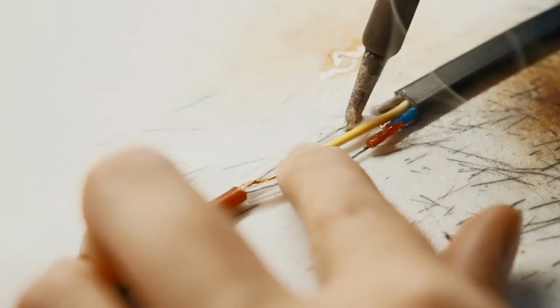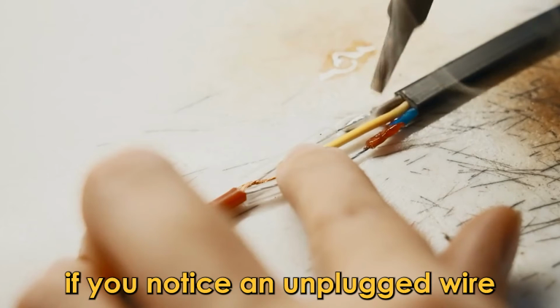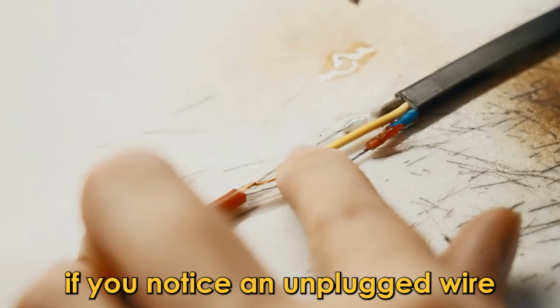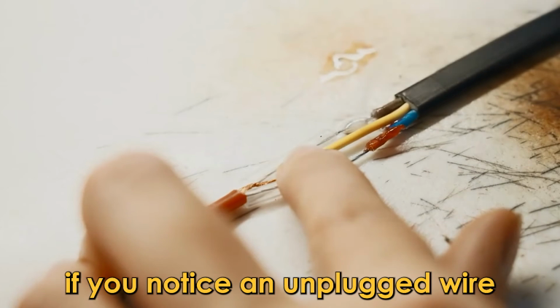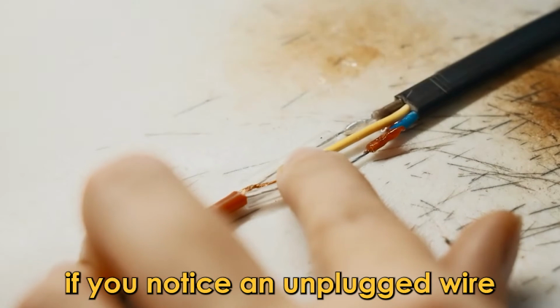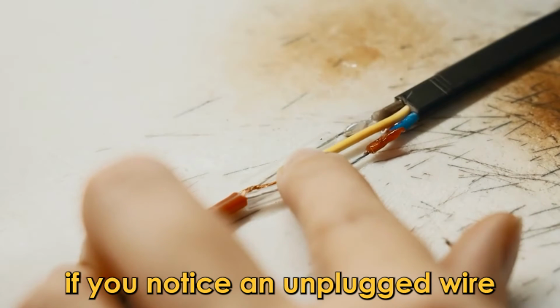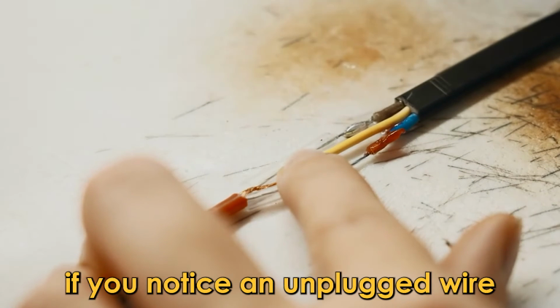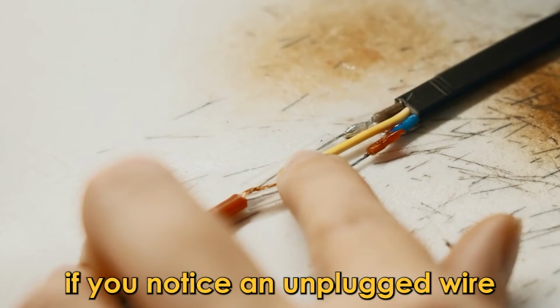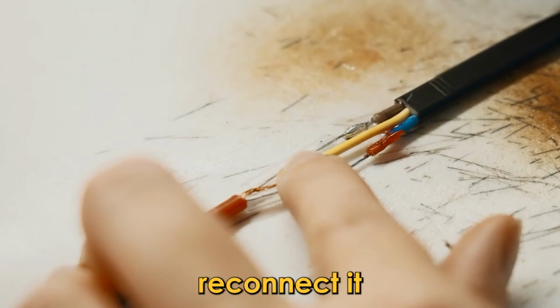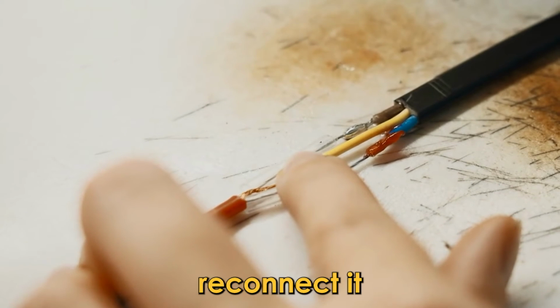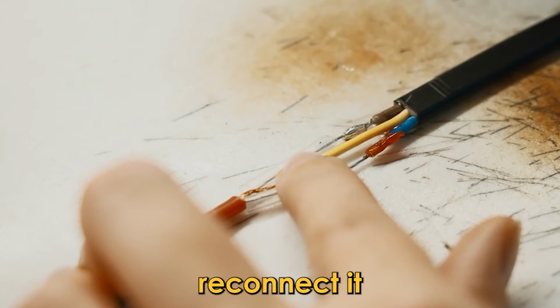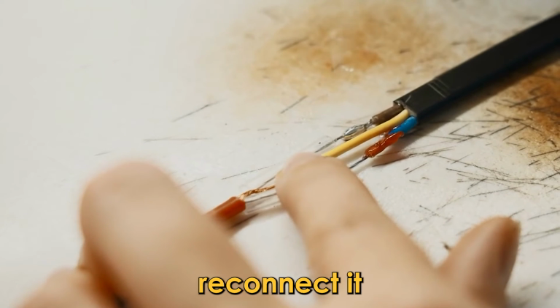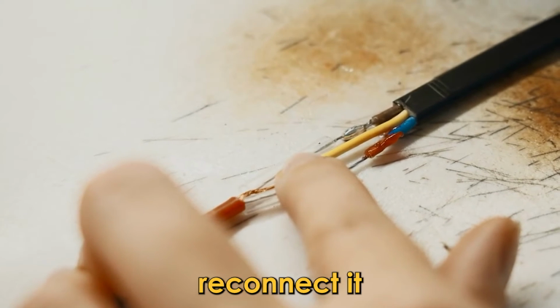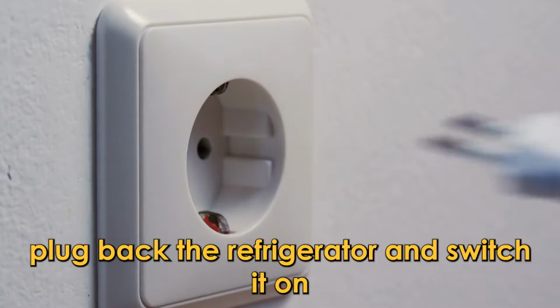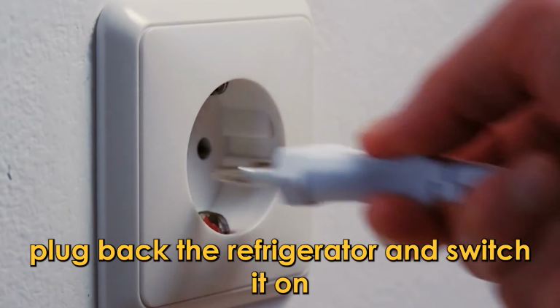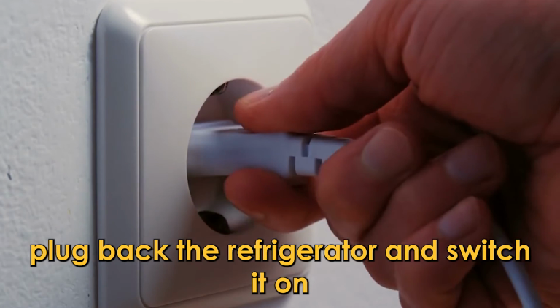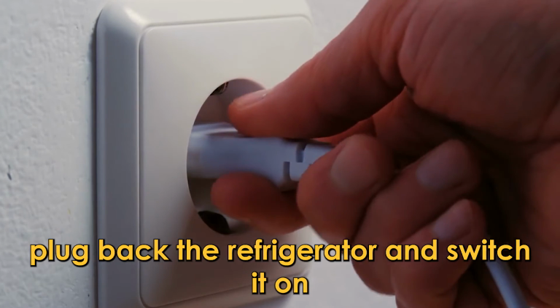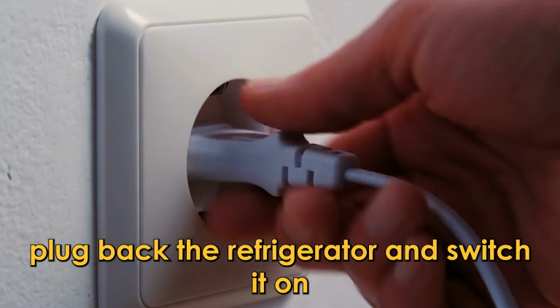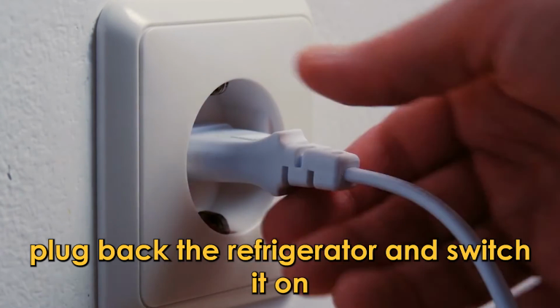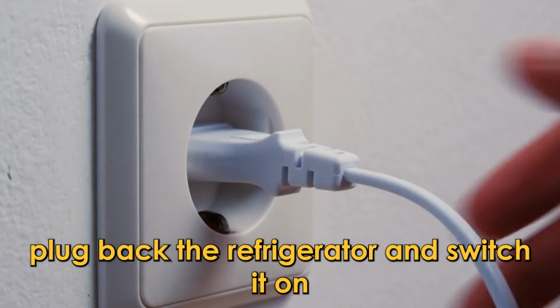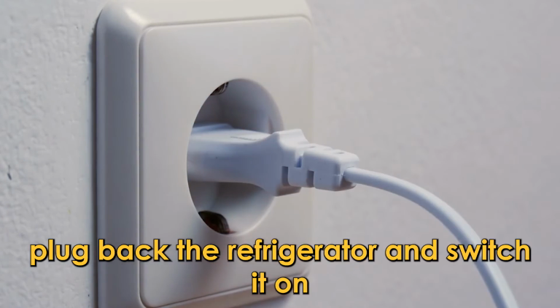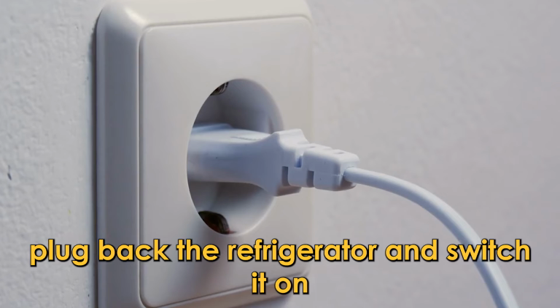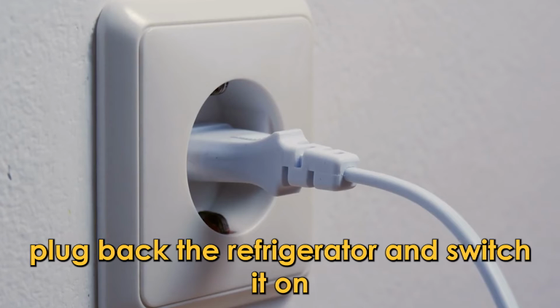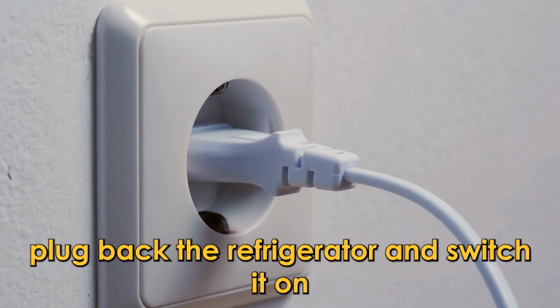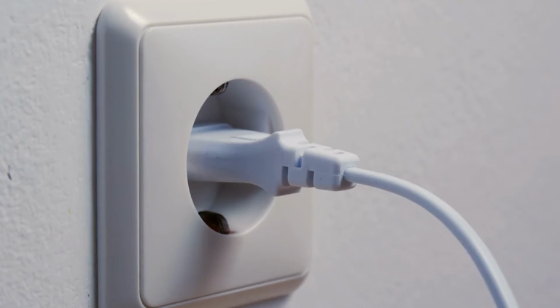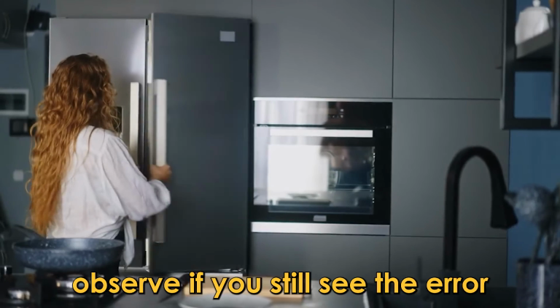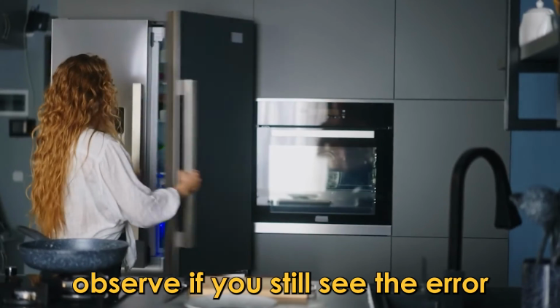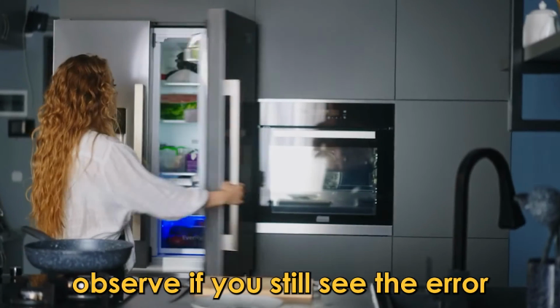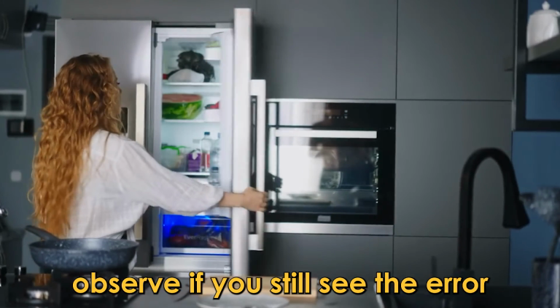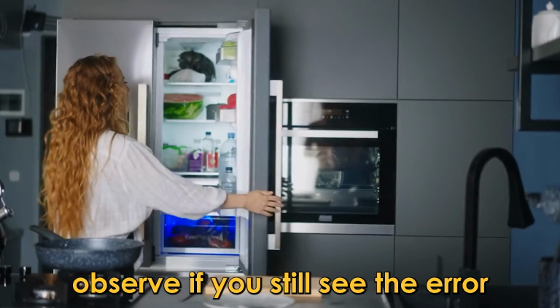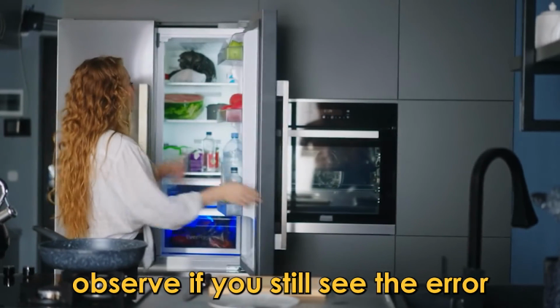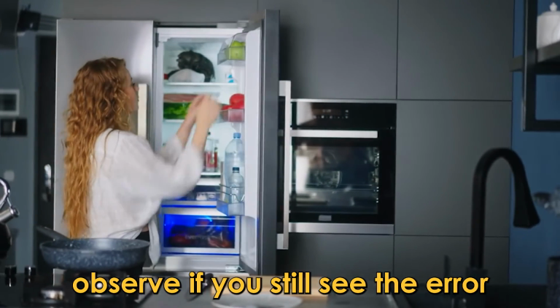If you notice an unplugged wire, reconnect it. Plug back the refrigerator and switch it on. Observe if you still see the error.